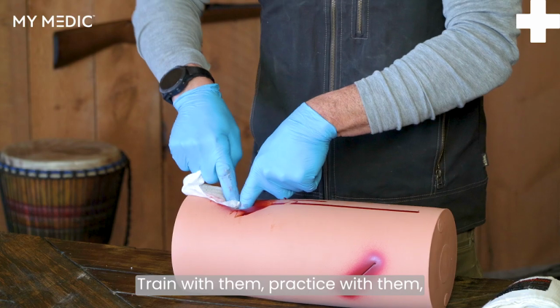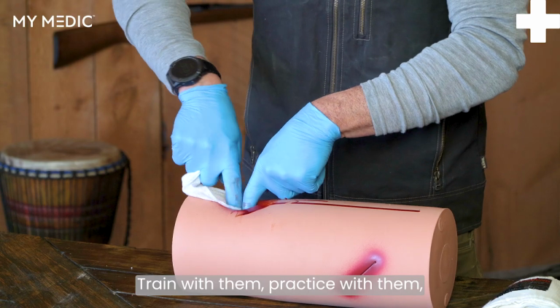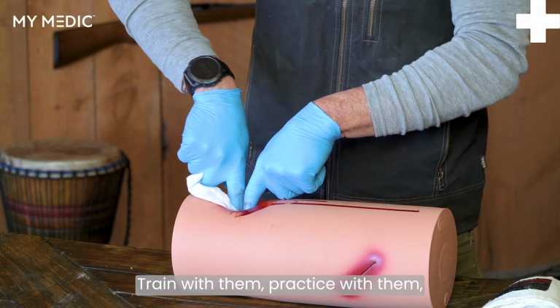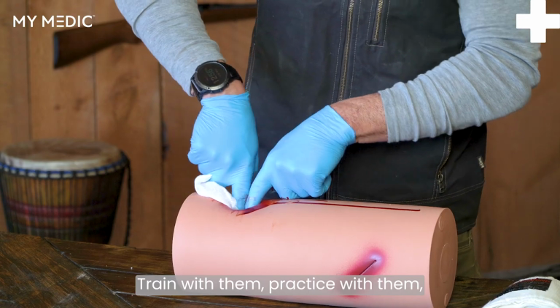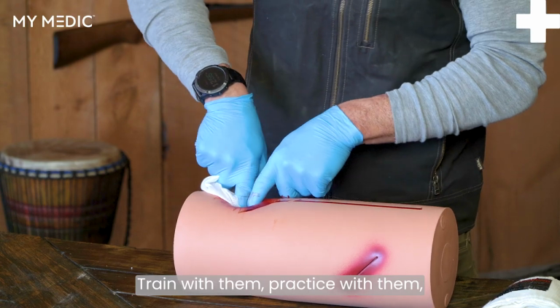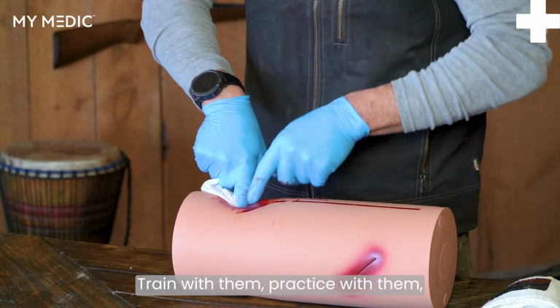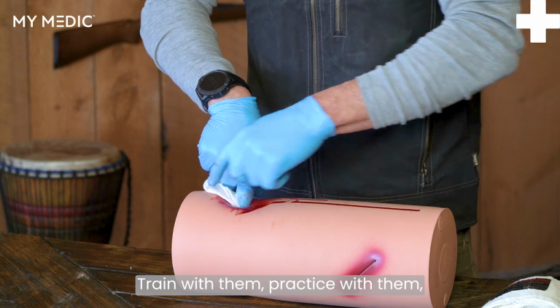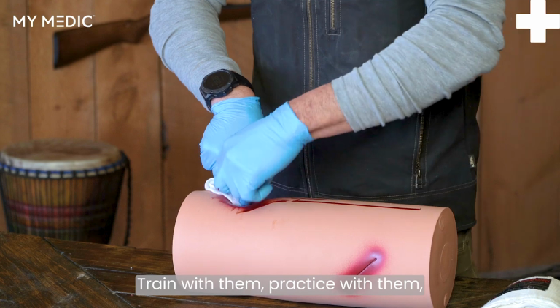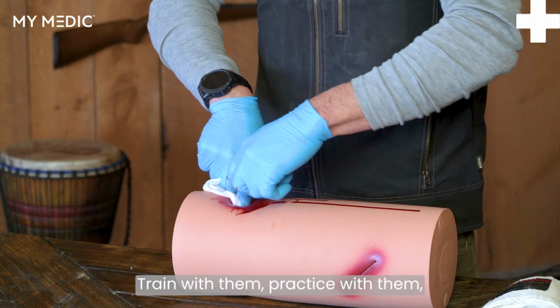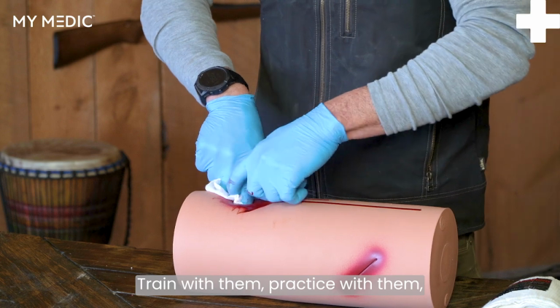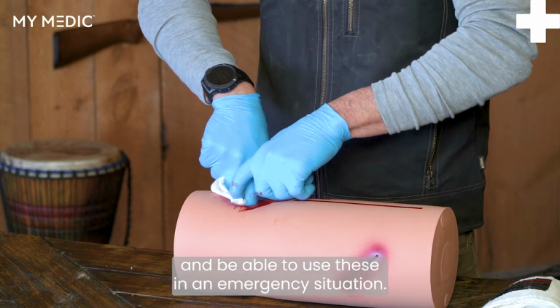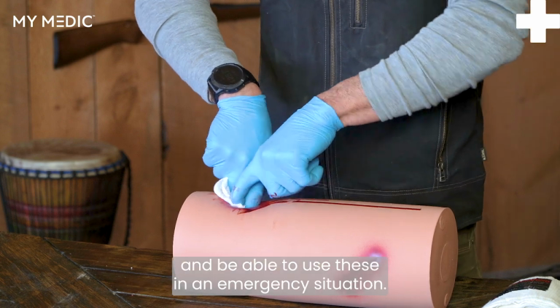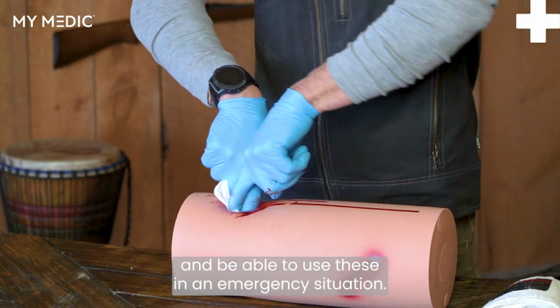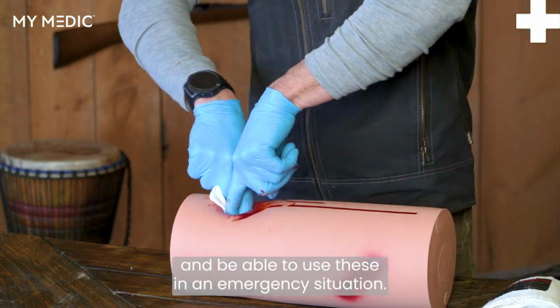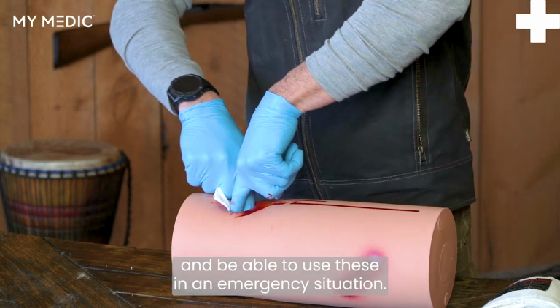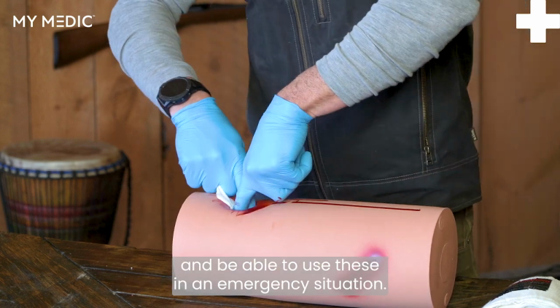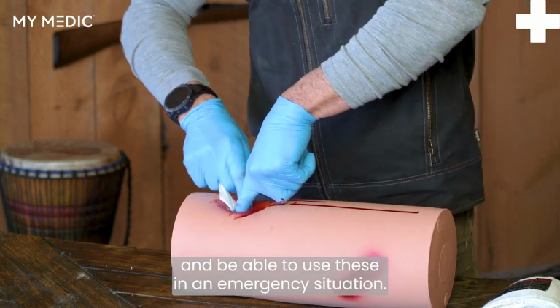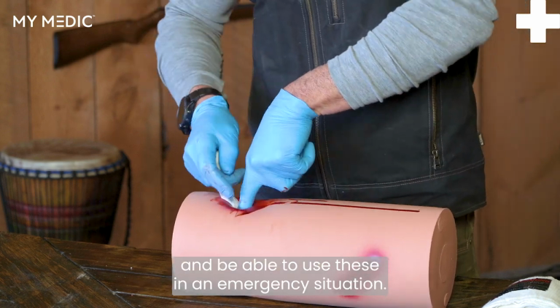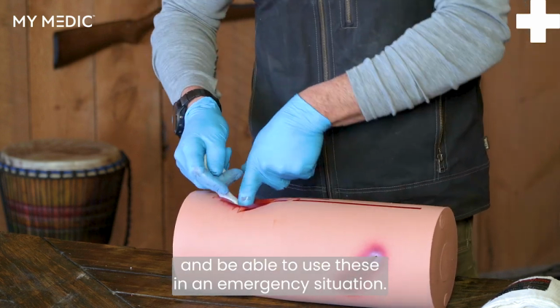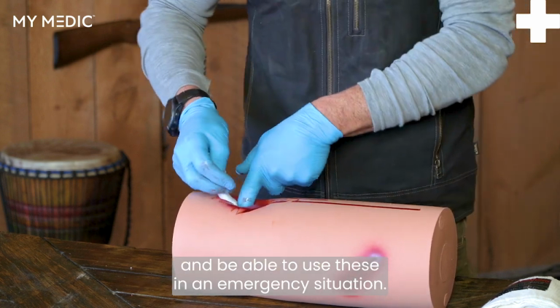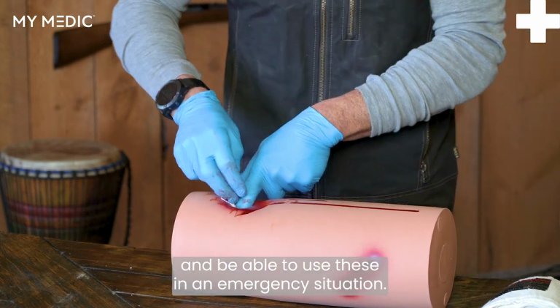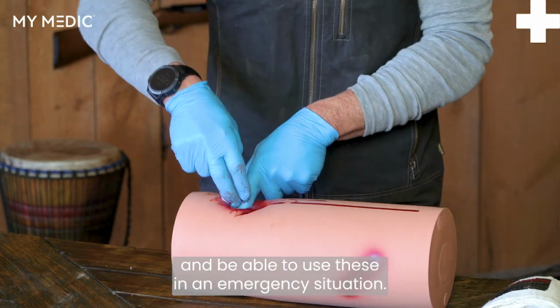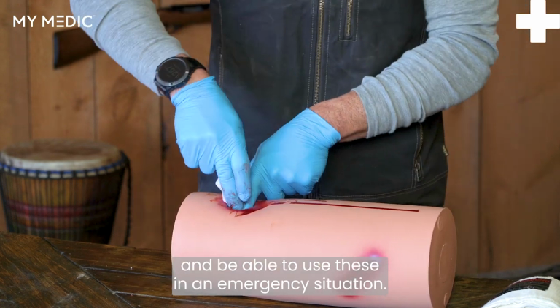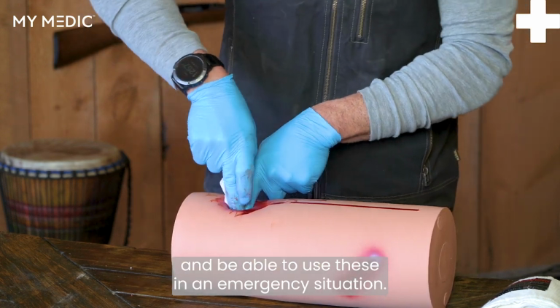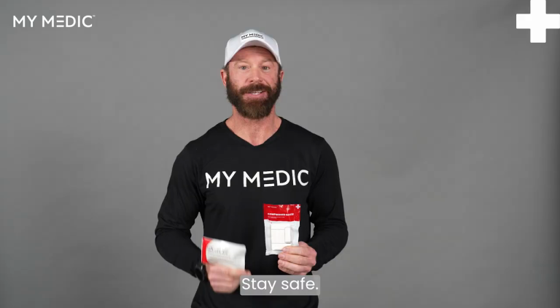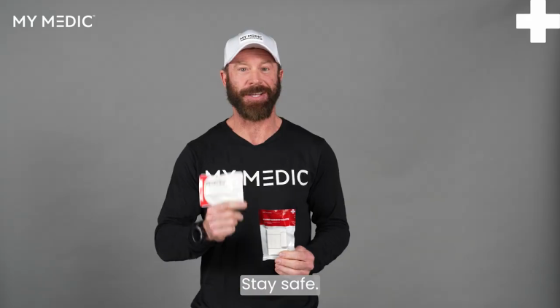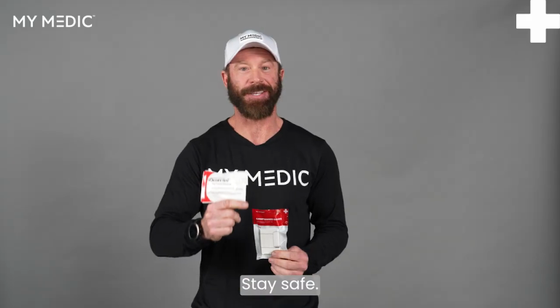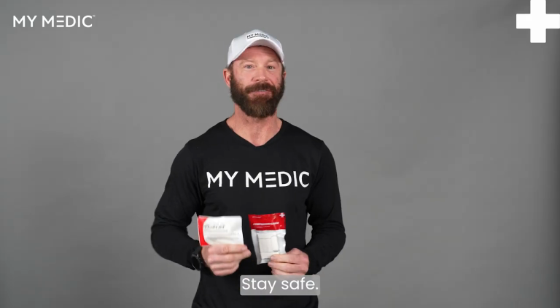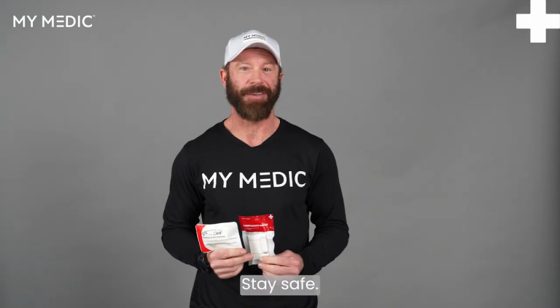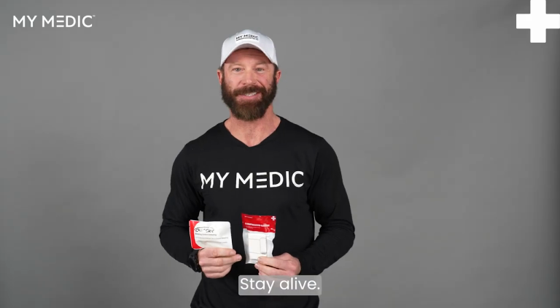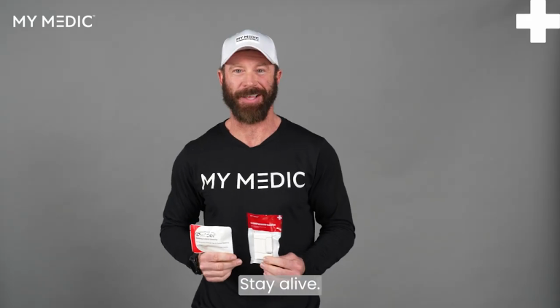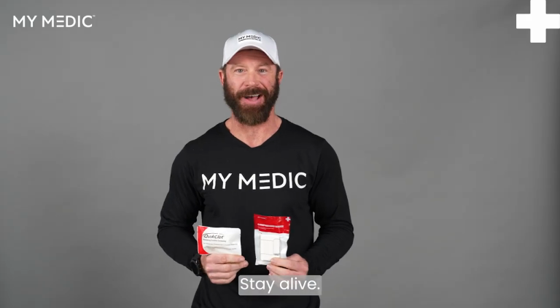Train with them, practice with them, and be able to use these in an emergency situation. Stay safe, stay alive.